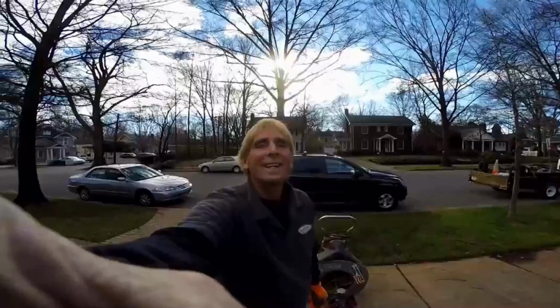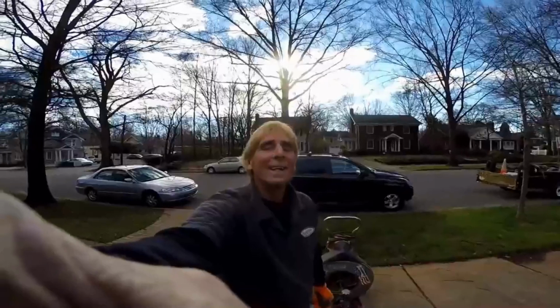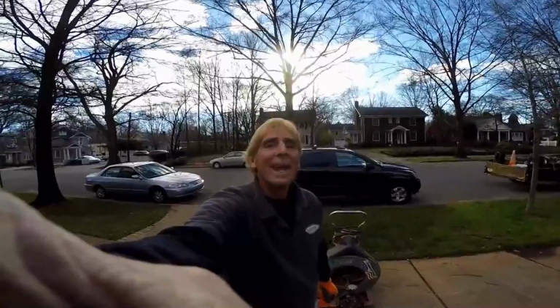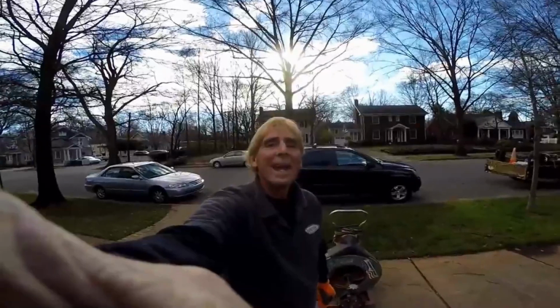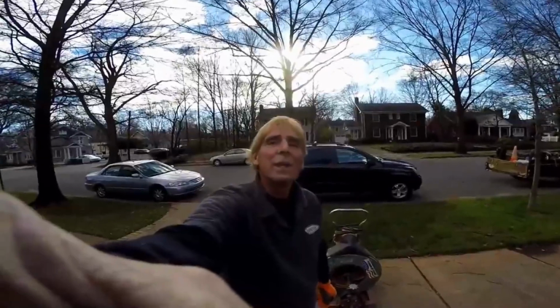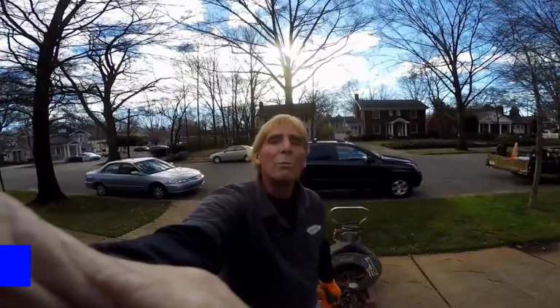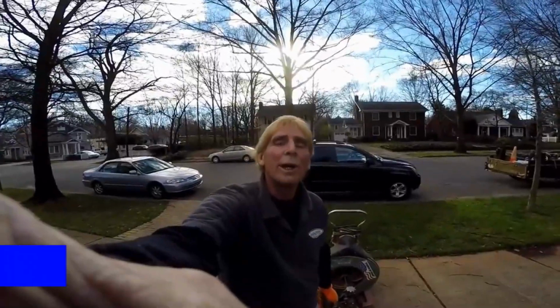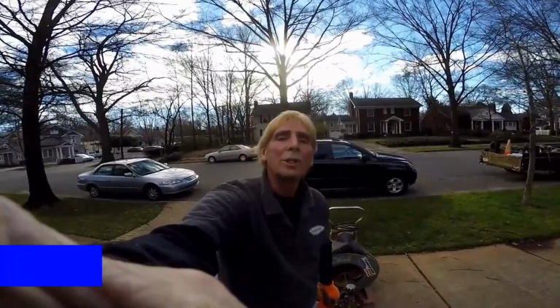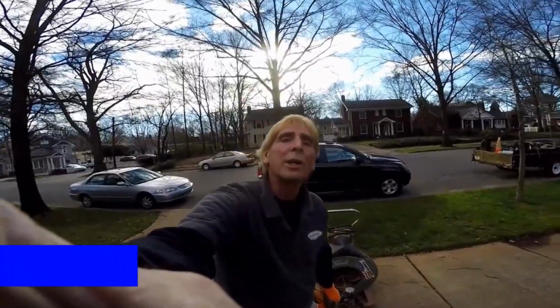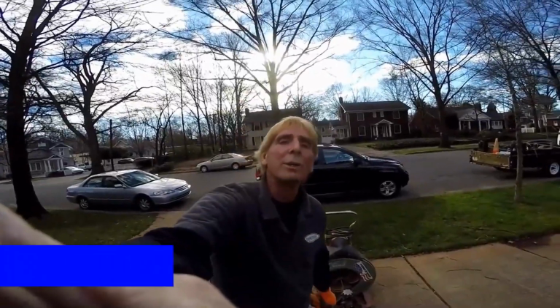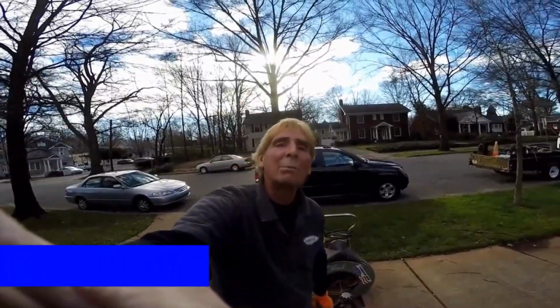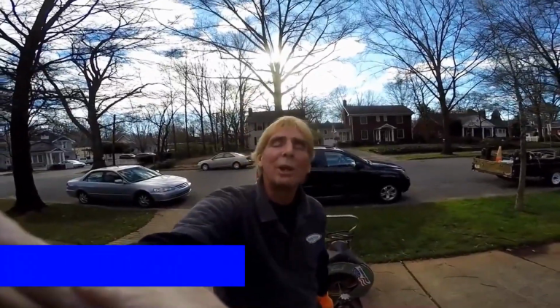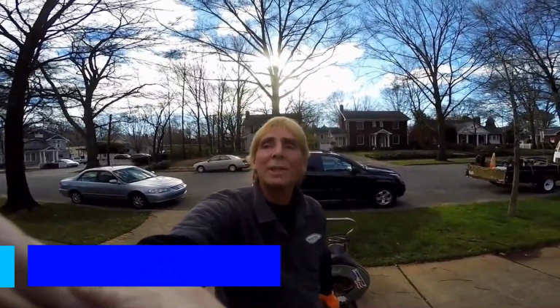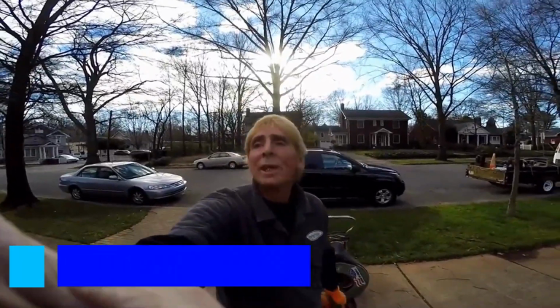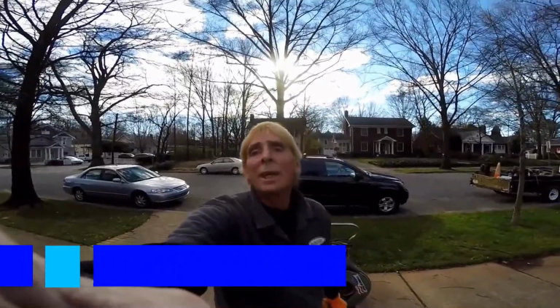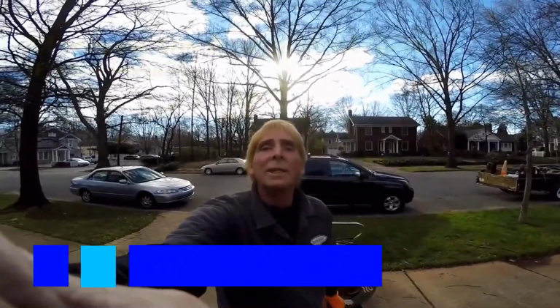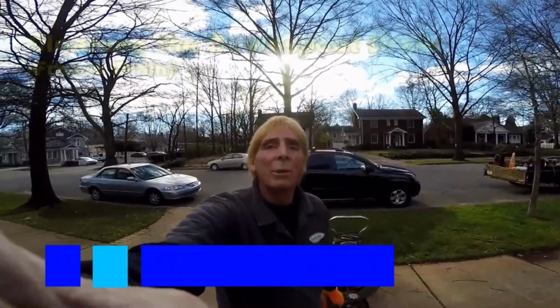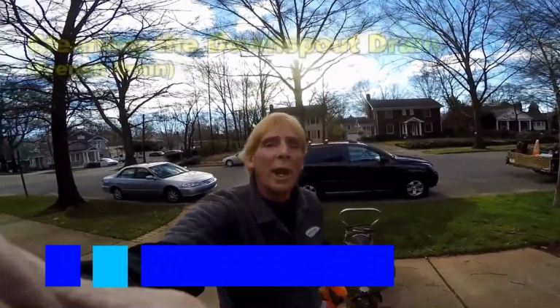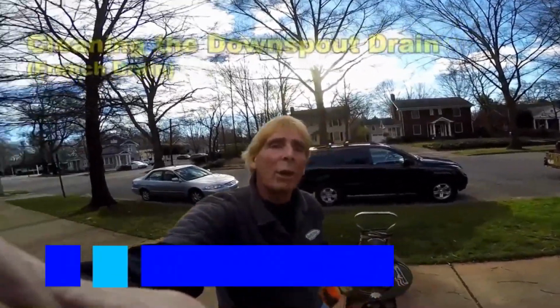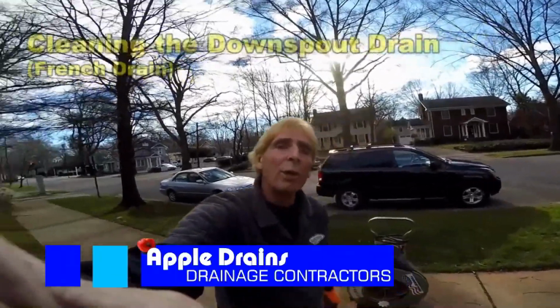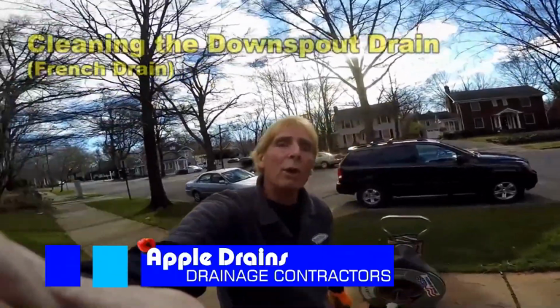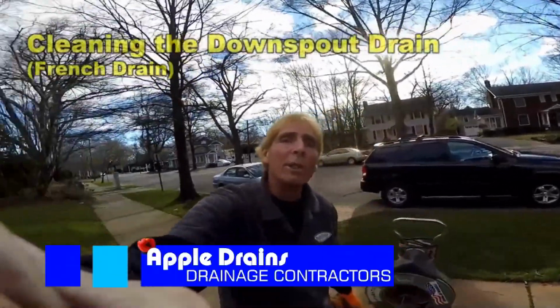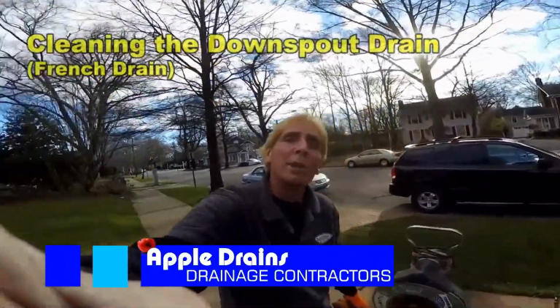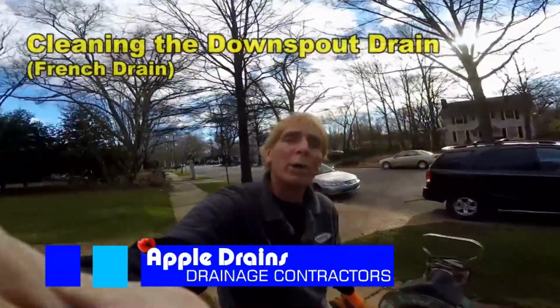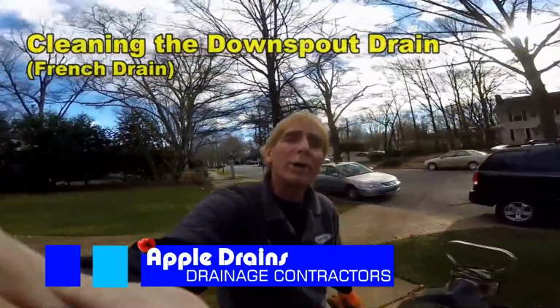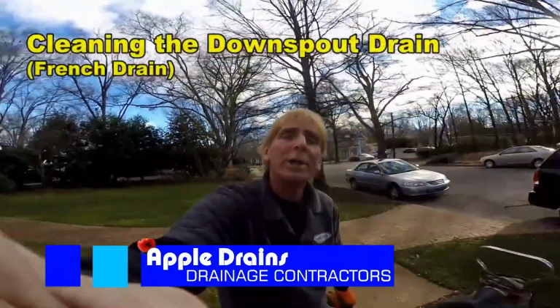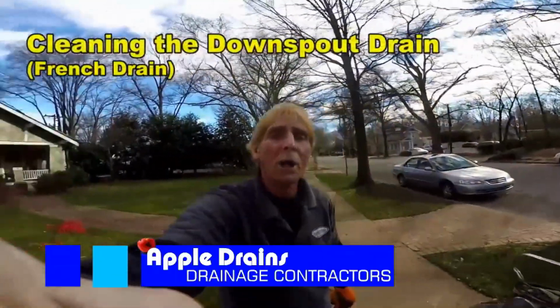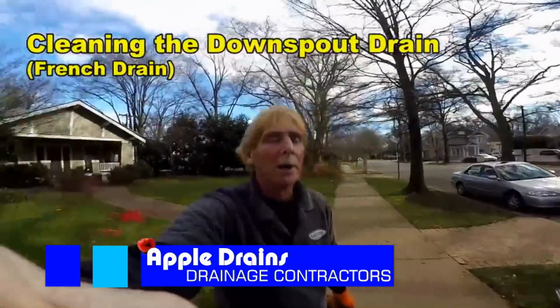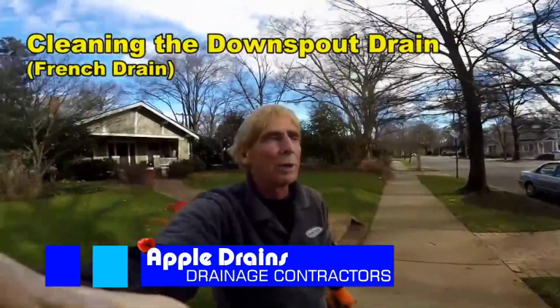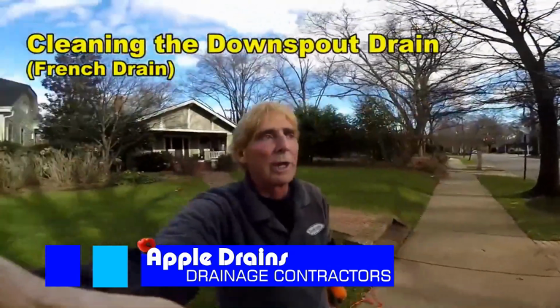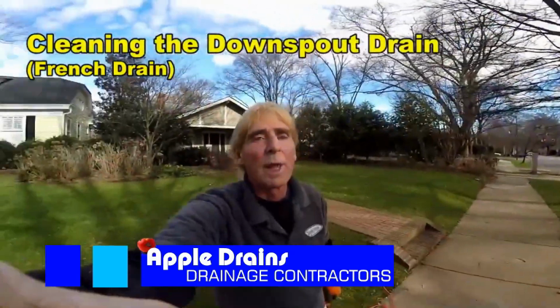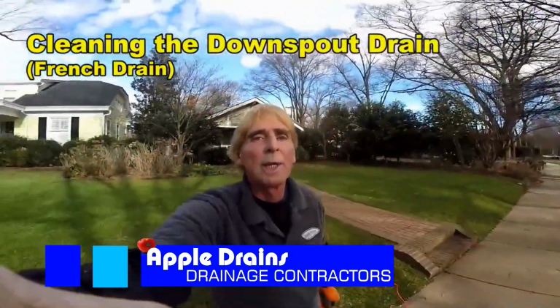Hey, good morning. Chuck here with Apple Drains. Today we're at an old home in Dilworth, Charlotte, North Carolina.